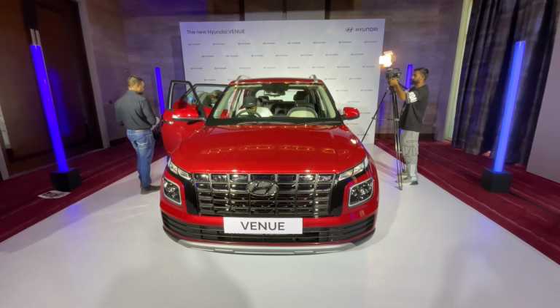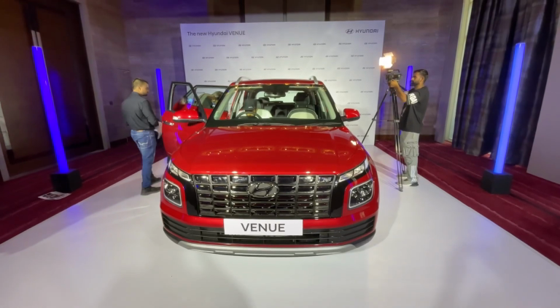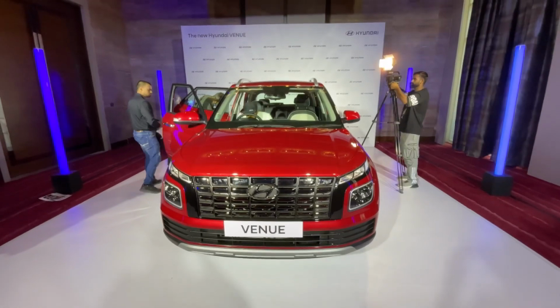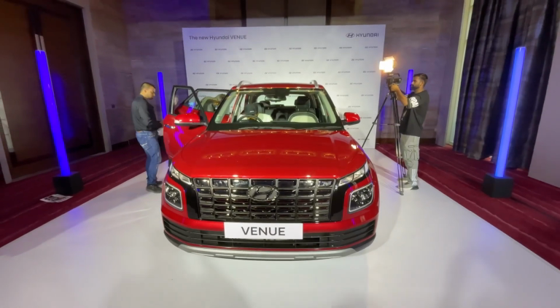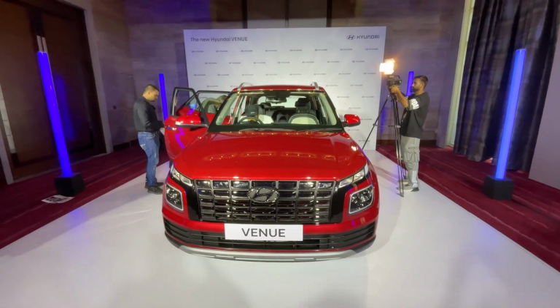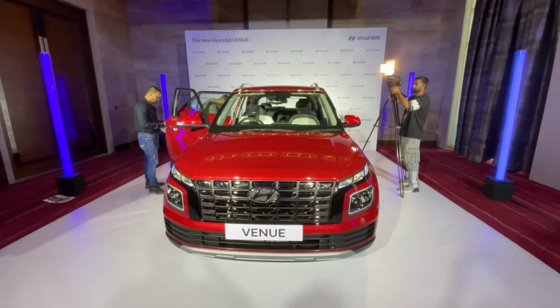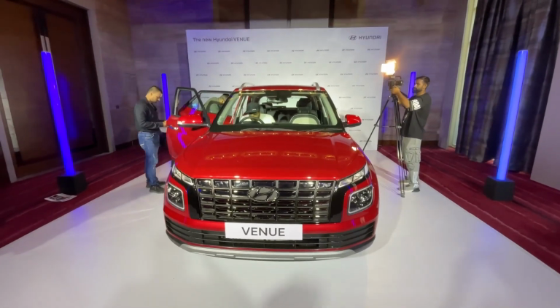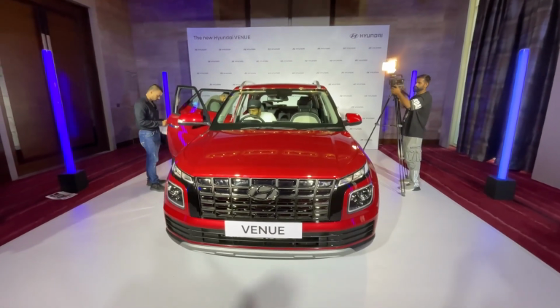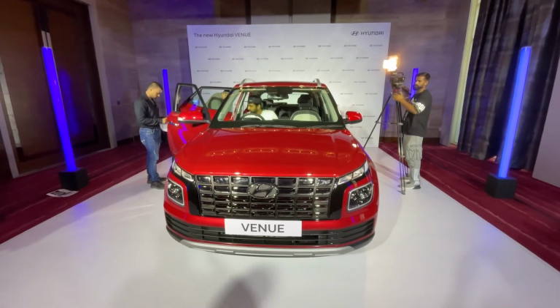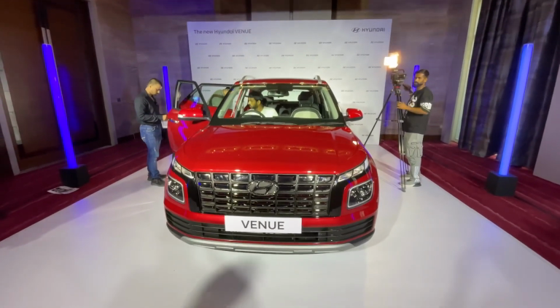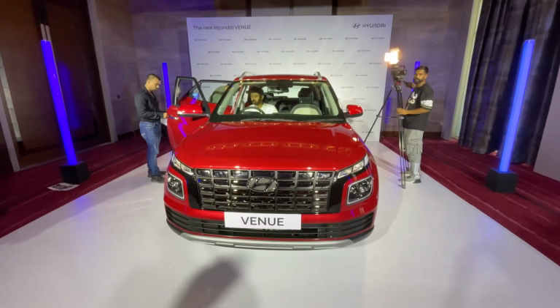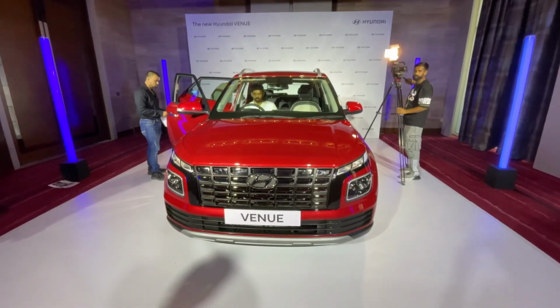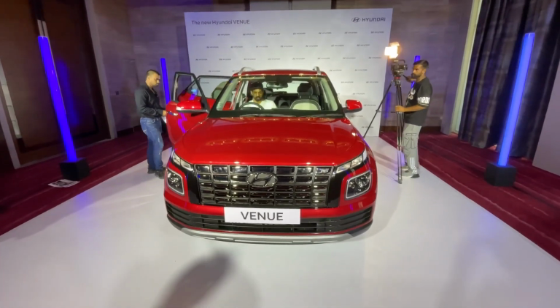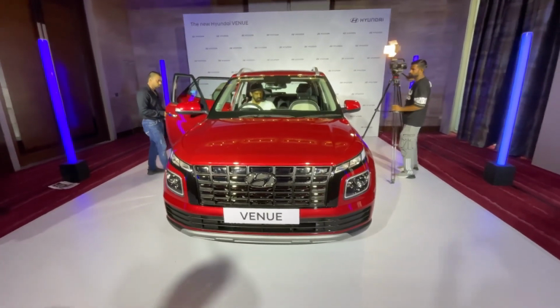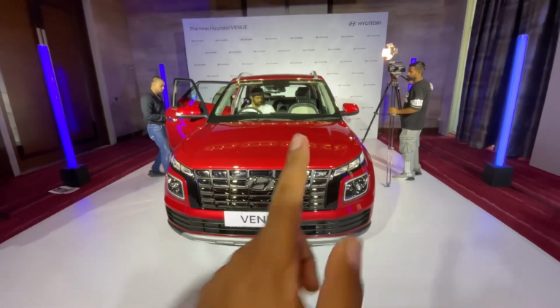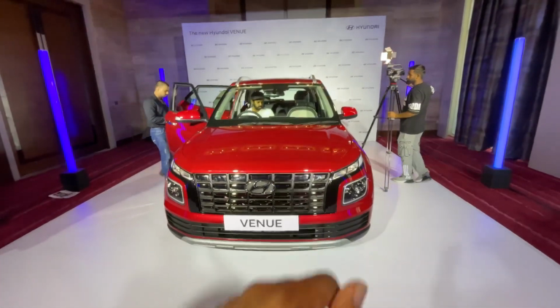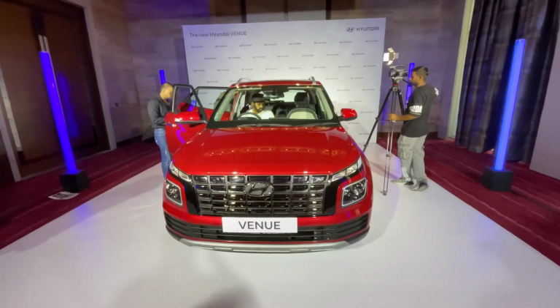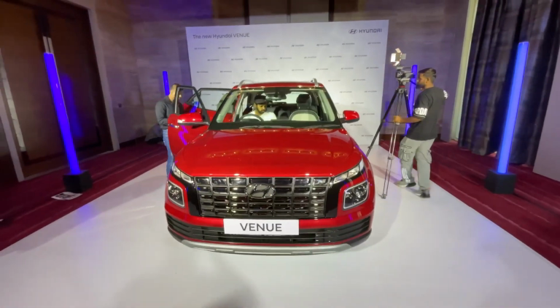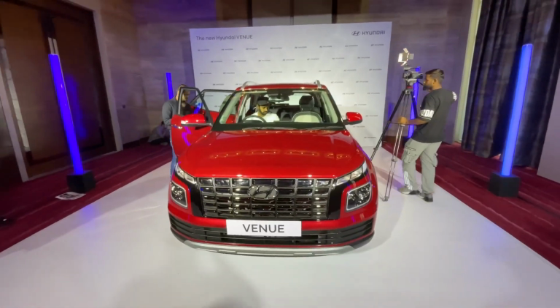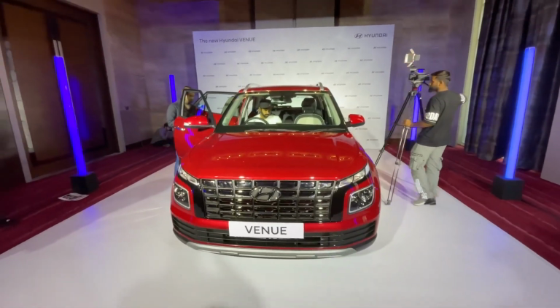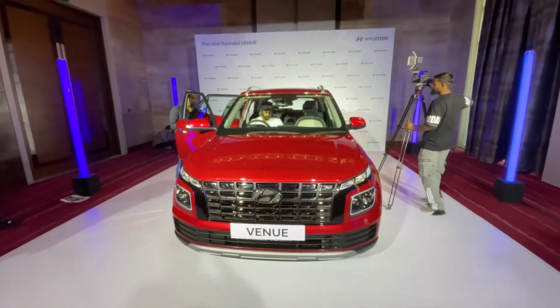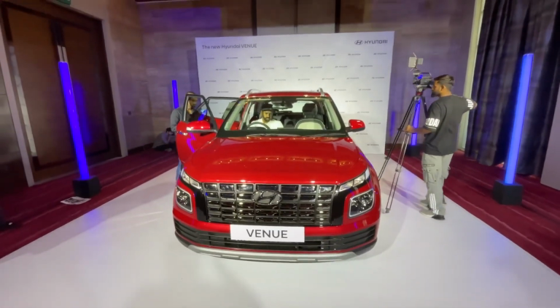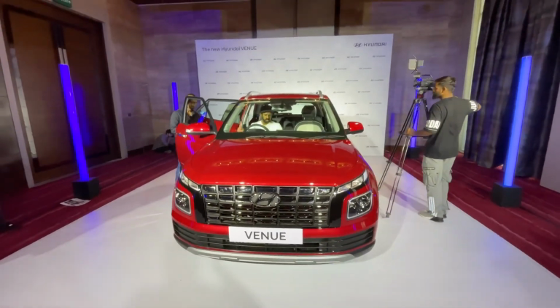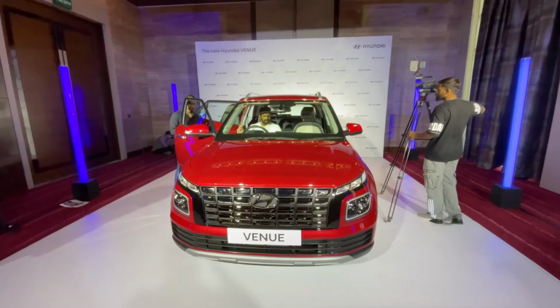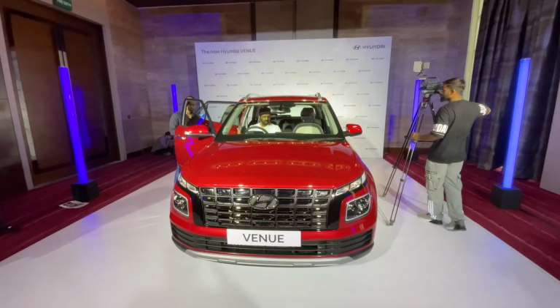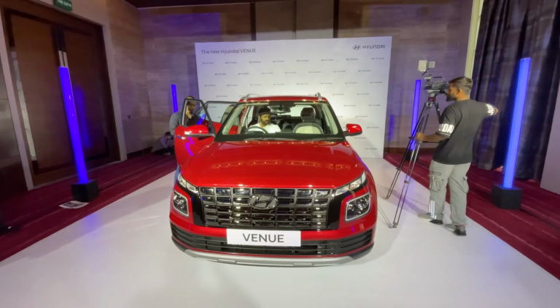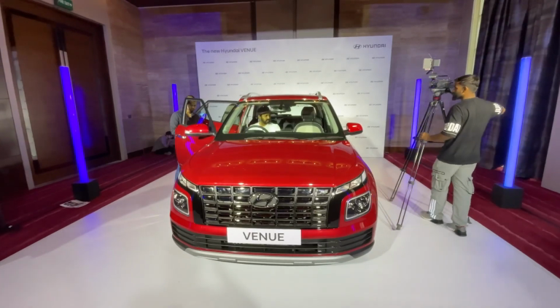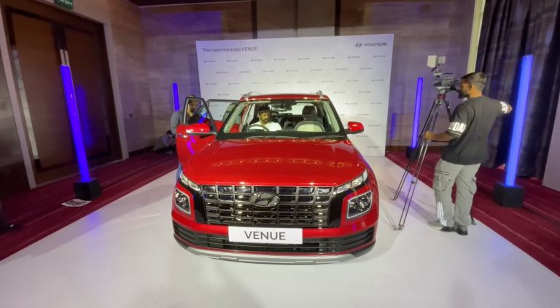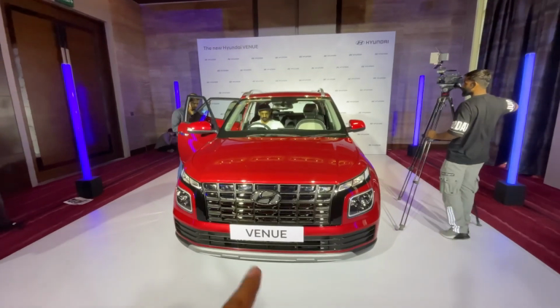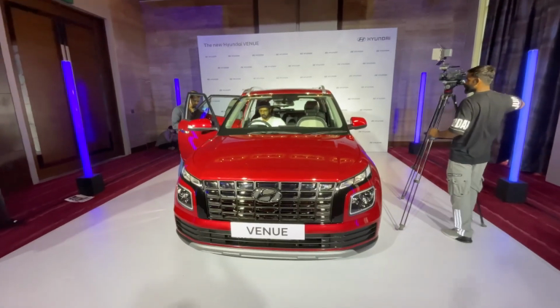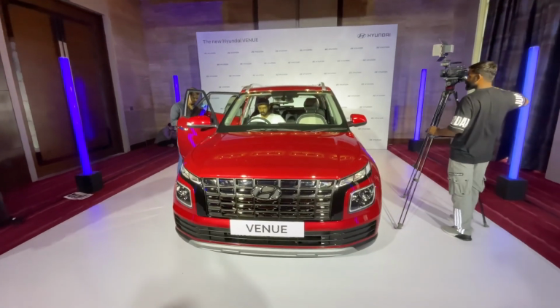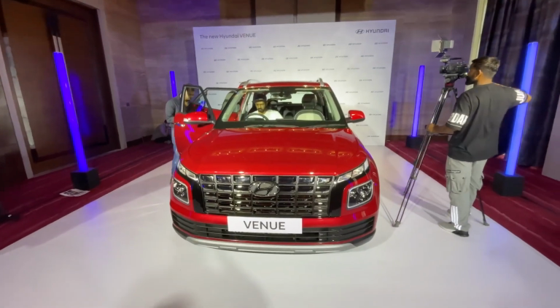Hello friends, welcome to all of you. This is the 2022 Hyundai Venue Facelift, which is launched in the Indian market today.